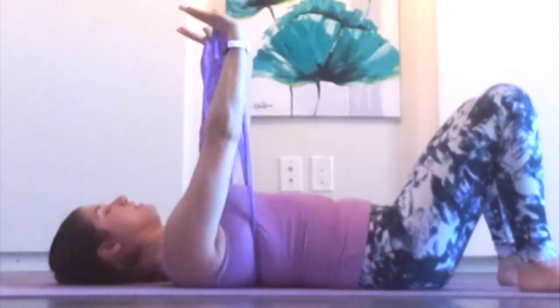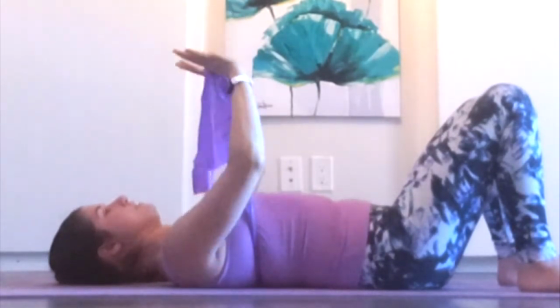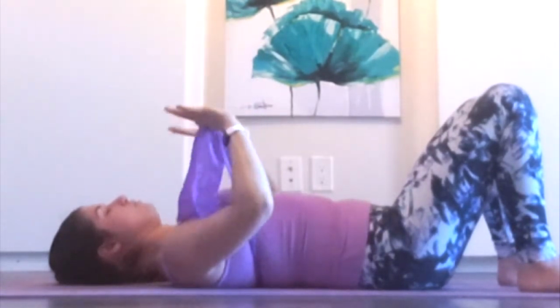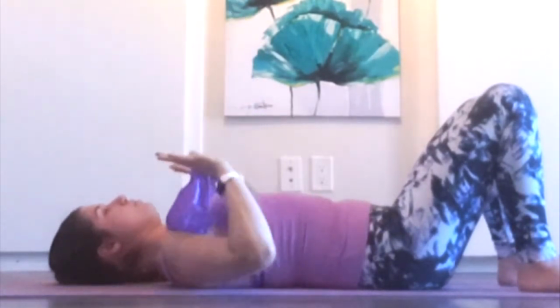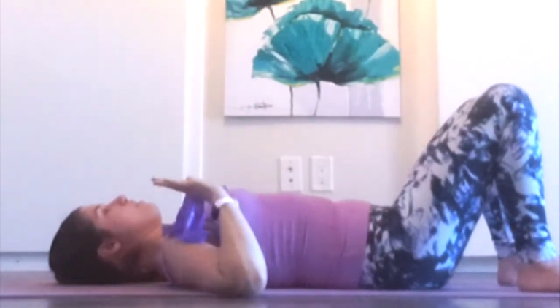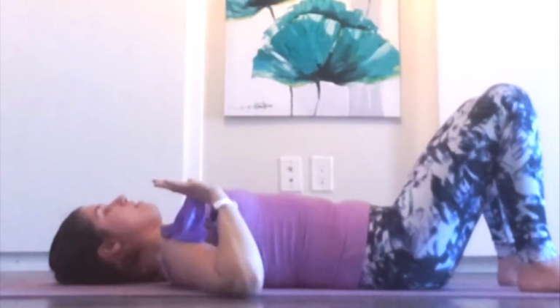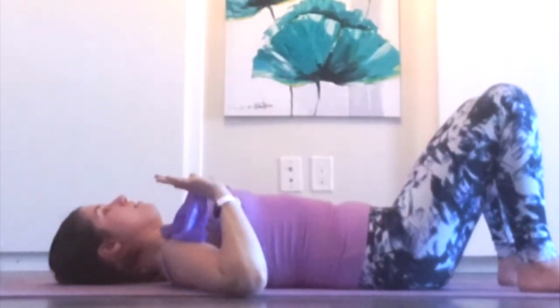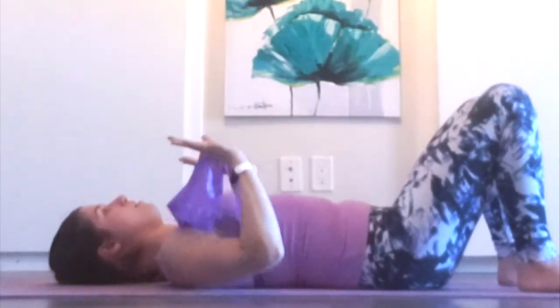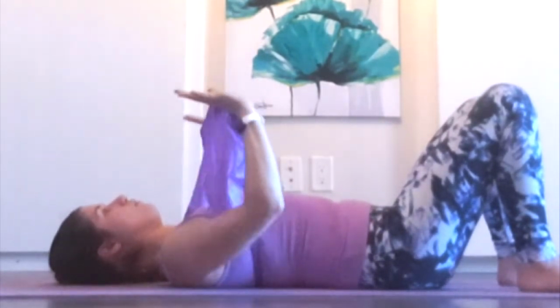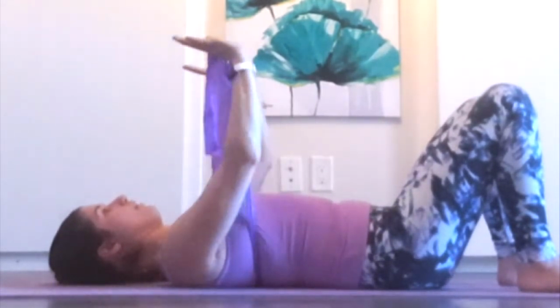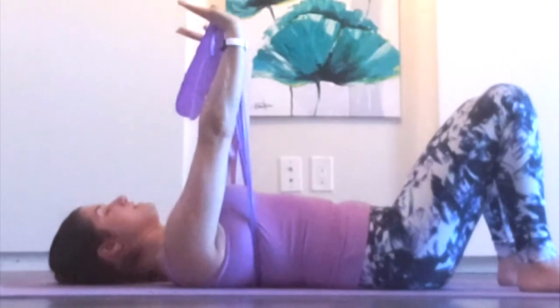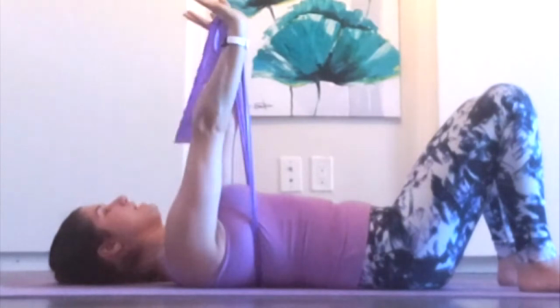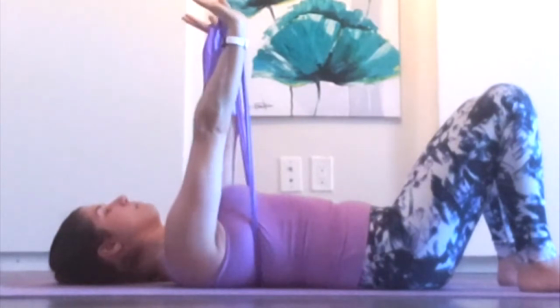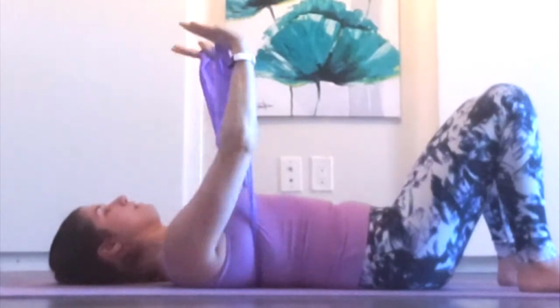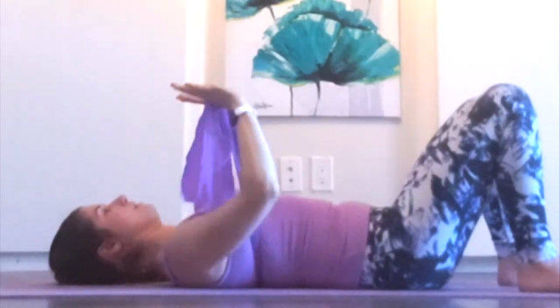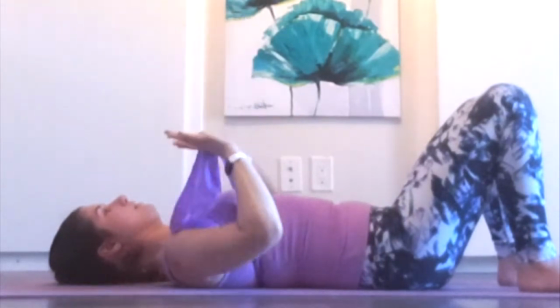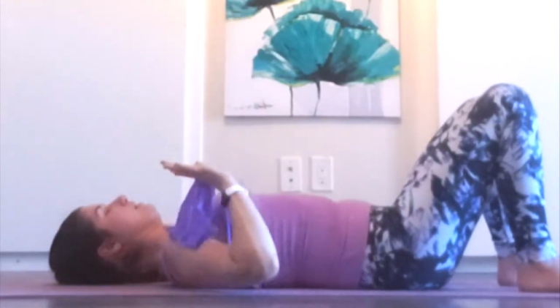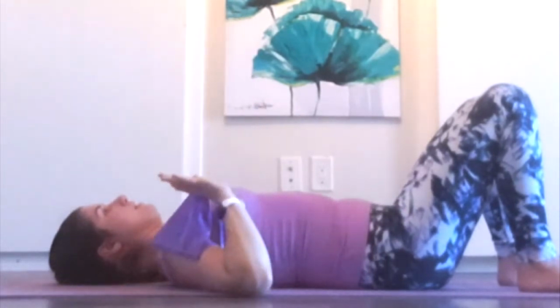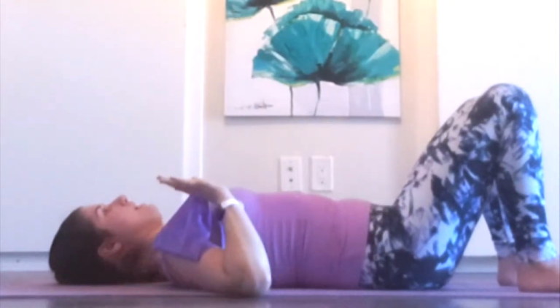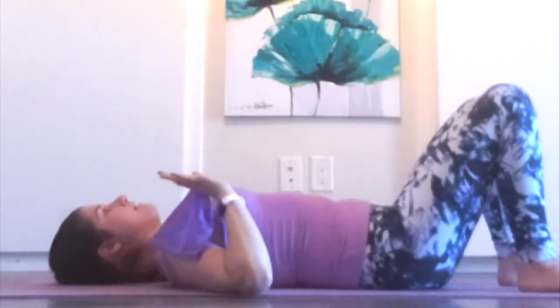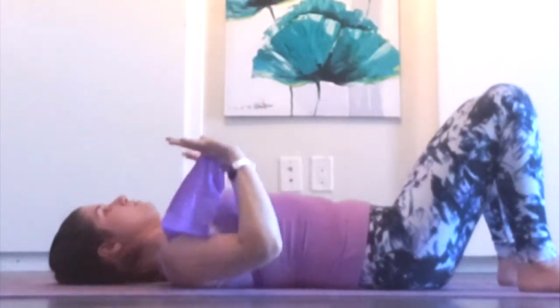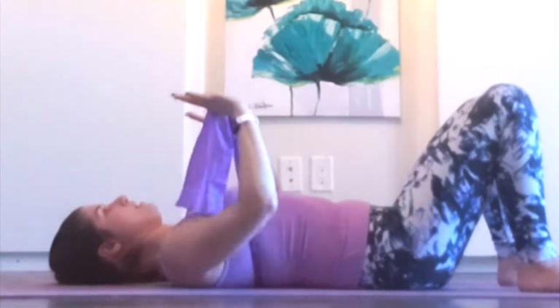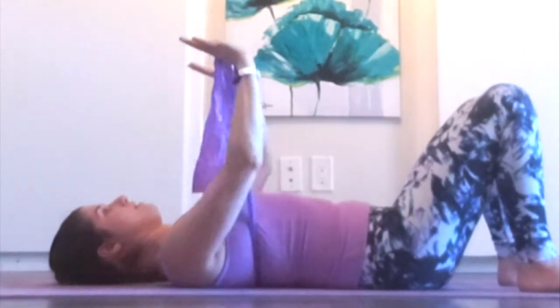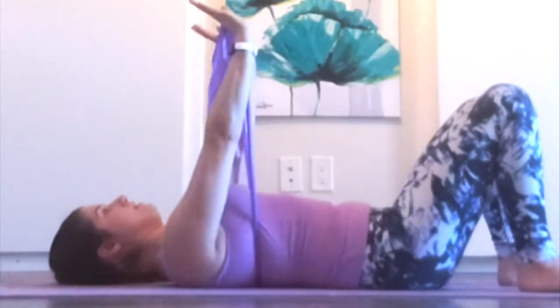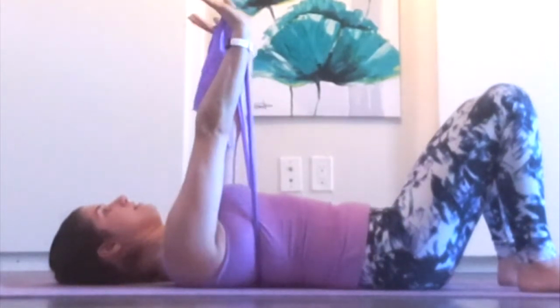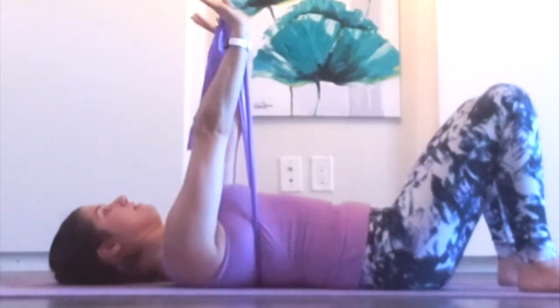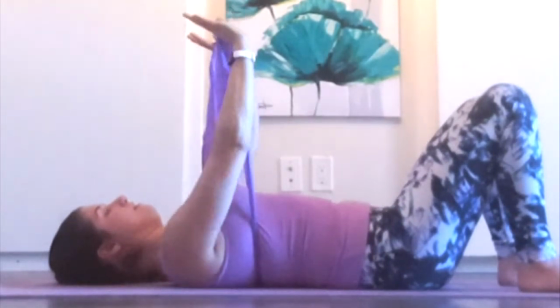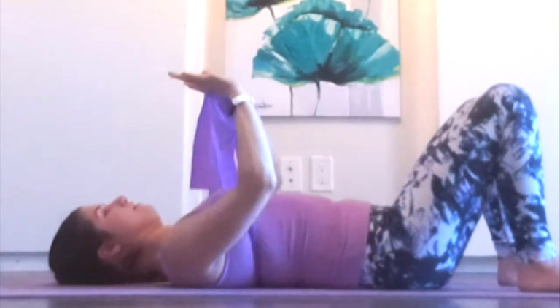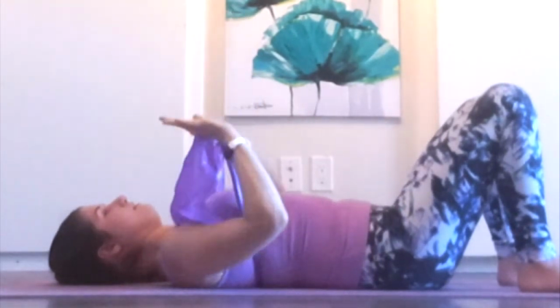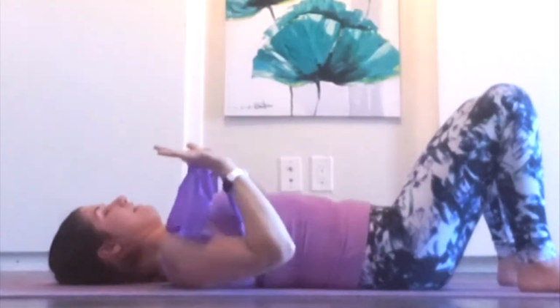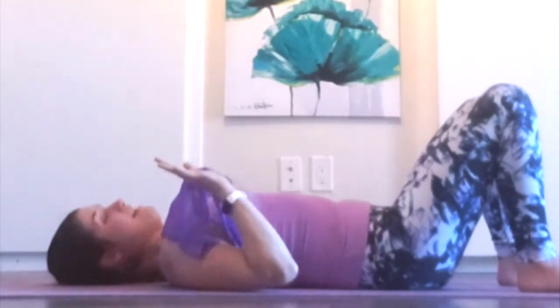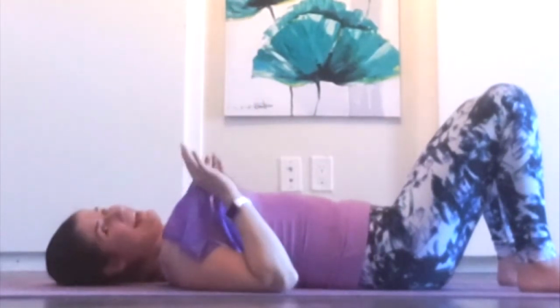Let's do two more, pressing up. Last one. Very nice.